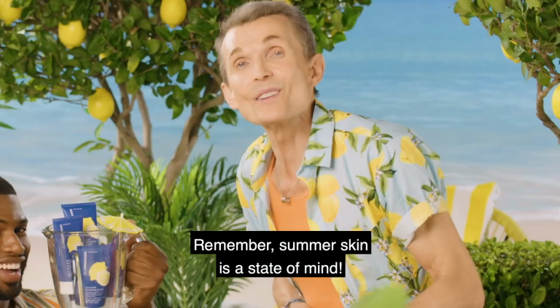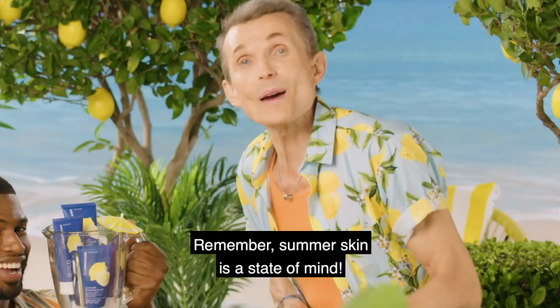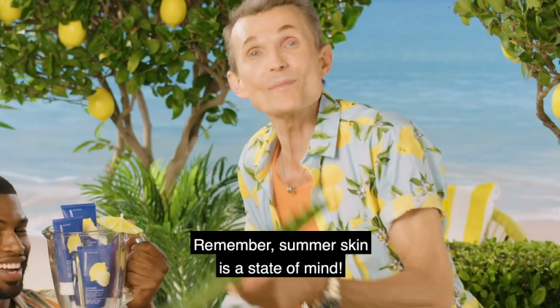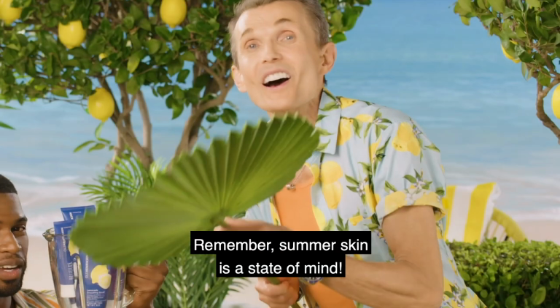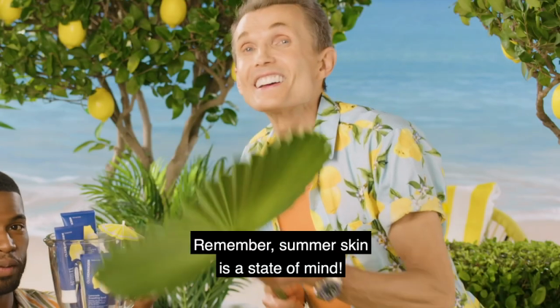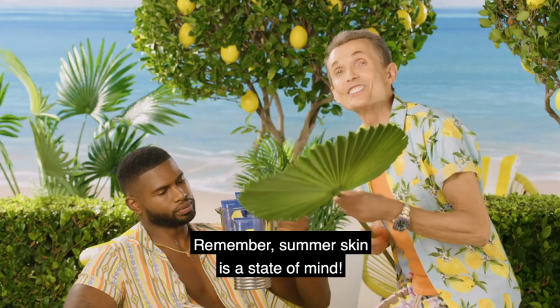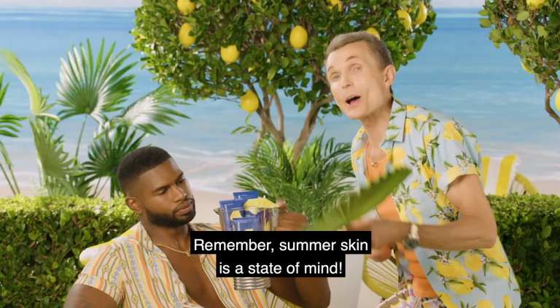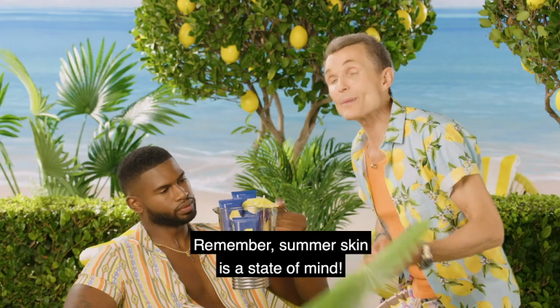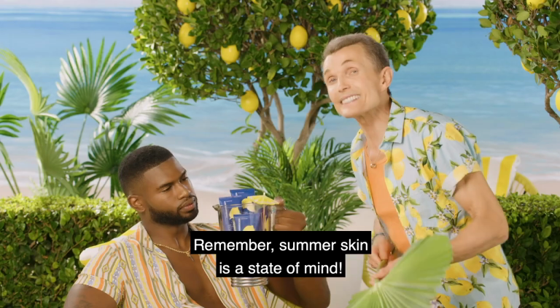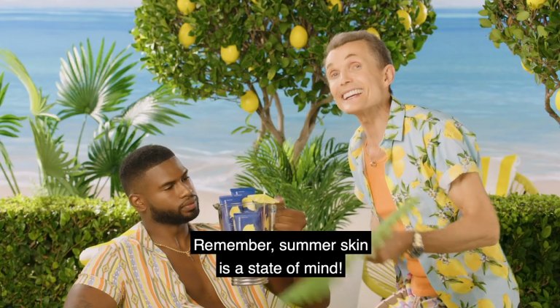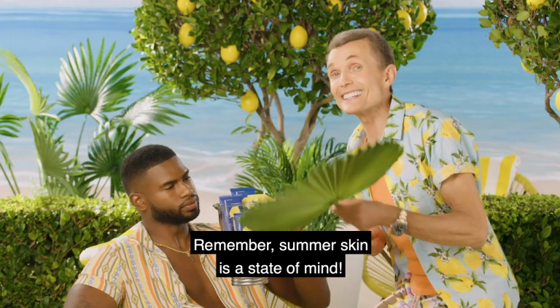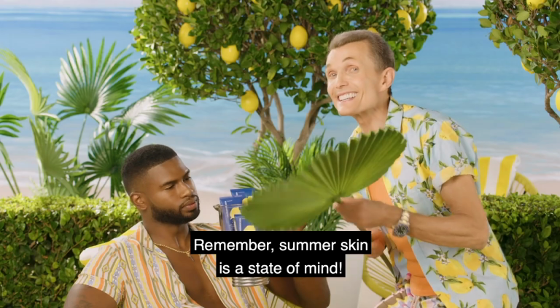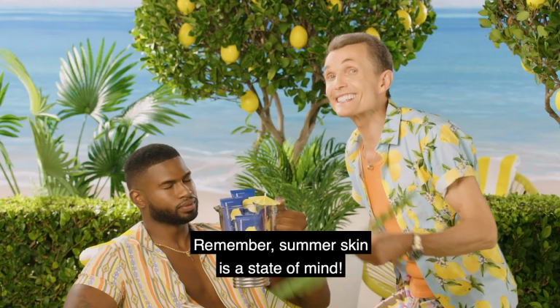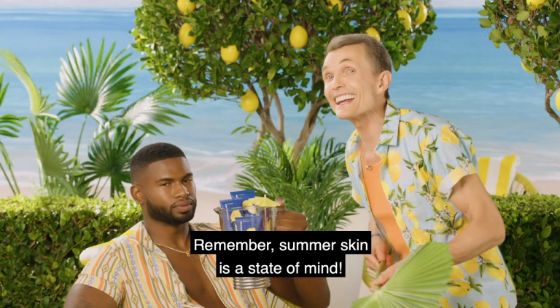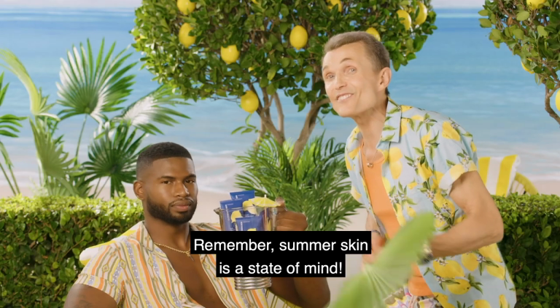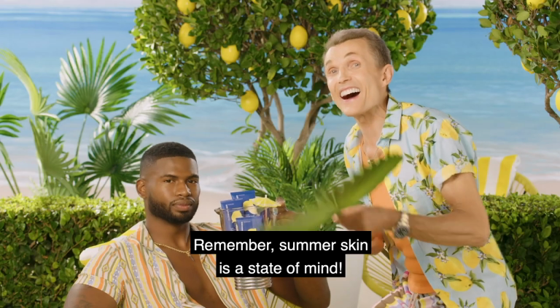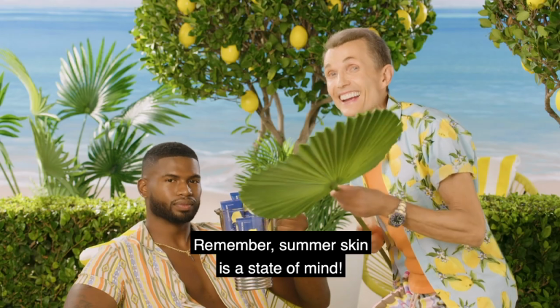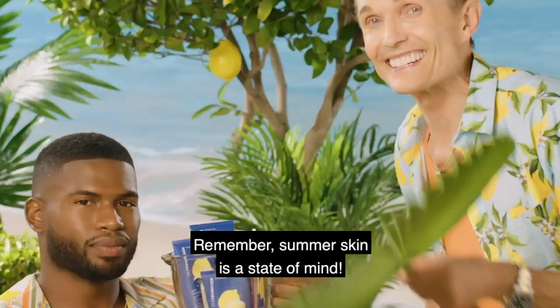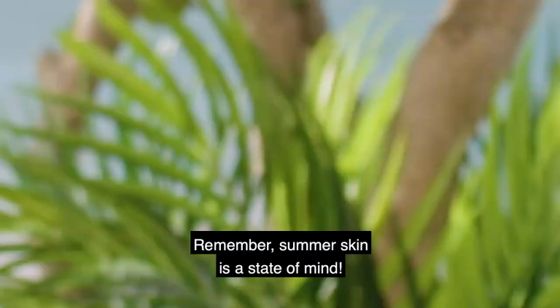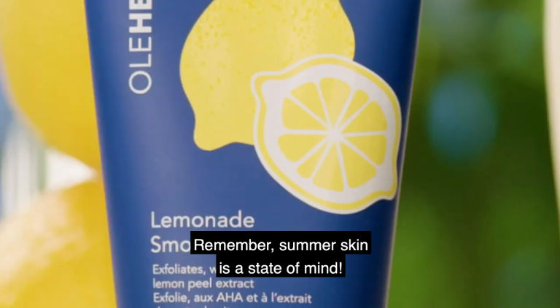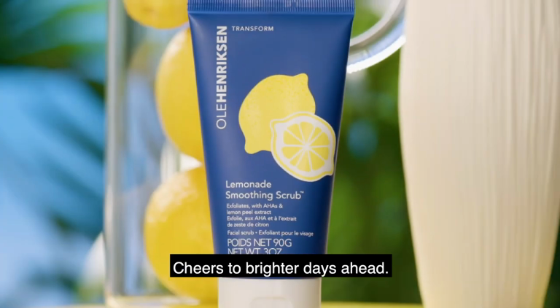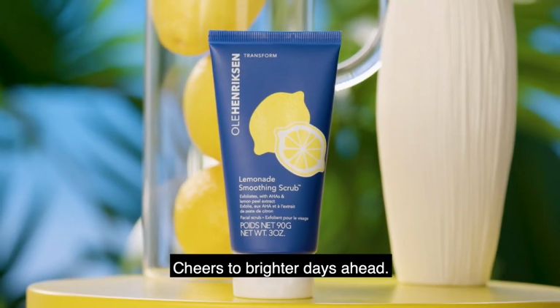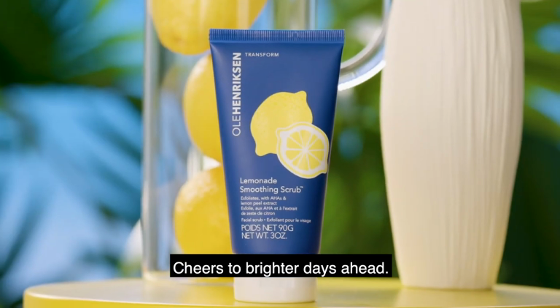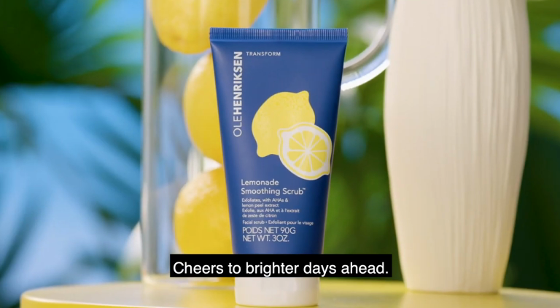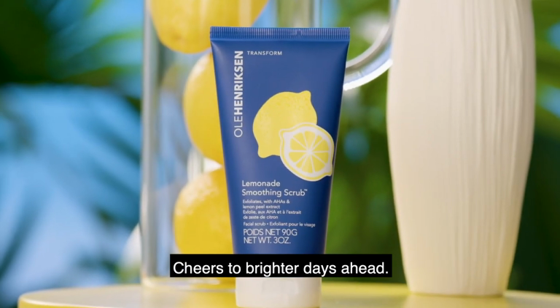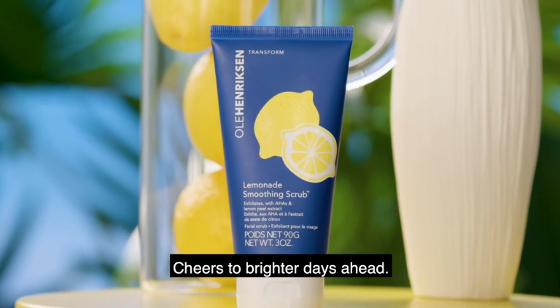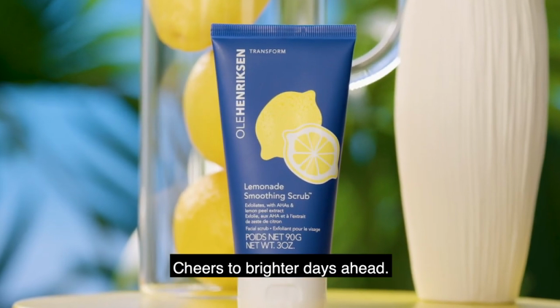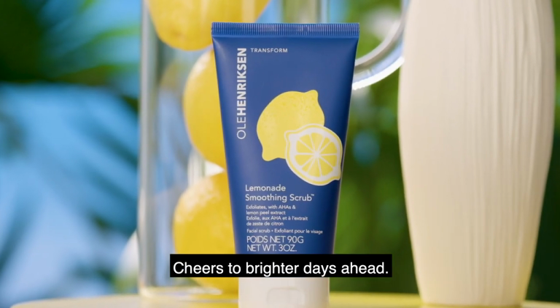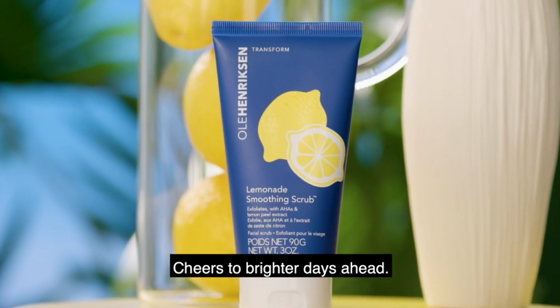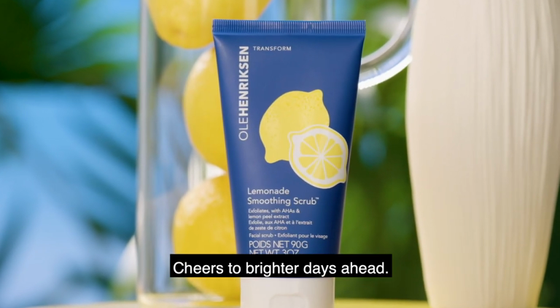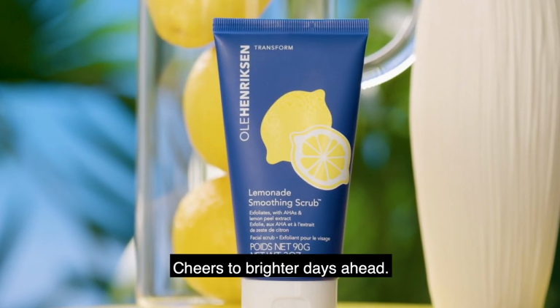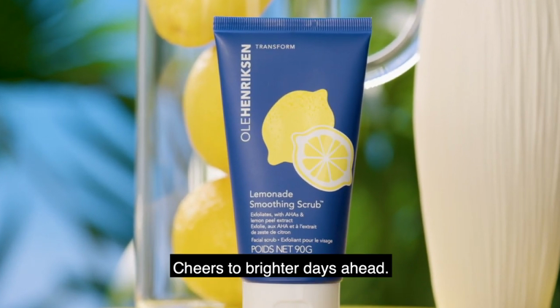Remember, summer skin is a state of mind. Cheers to brighter days ahead.